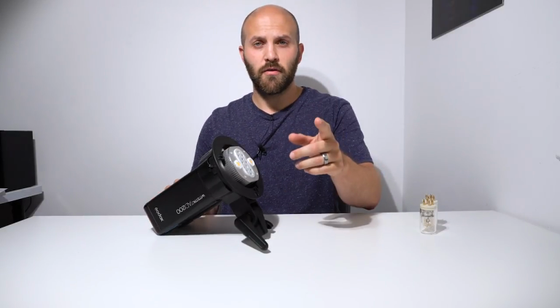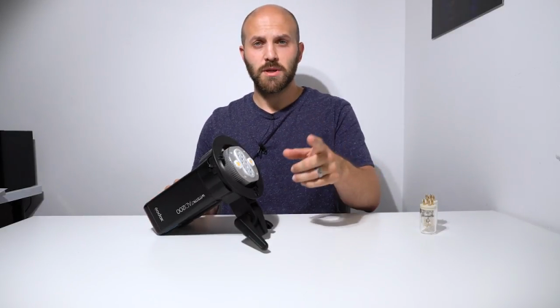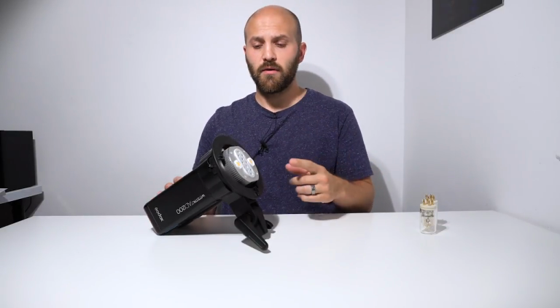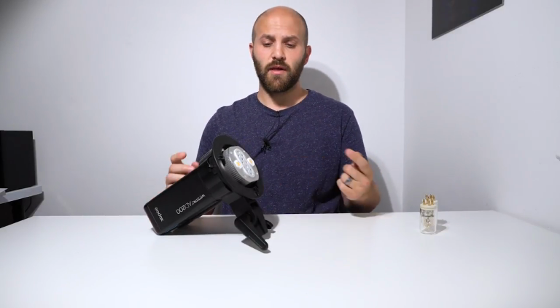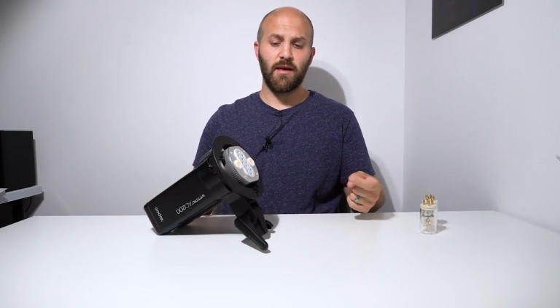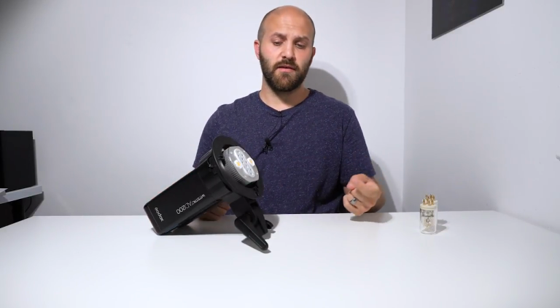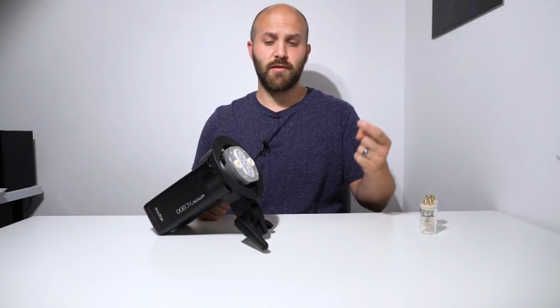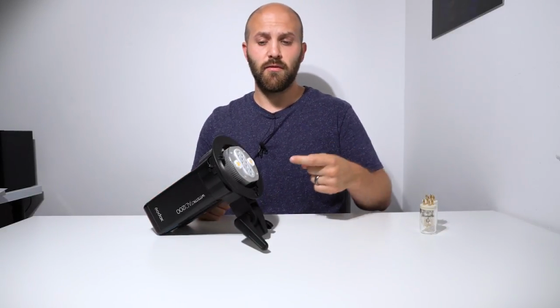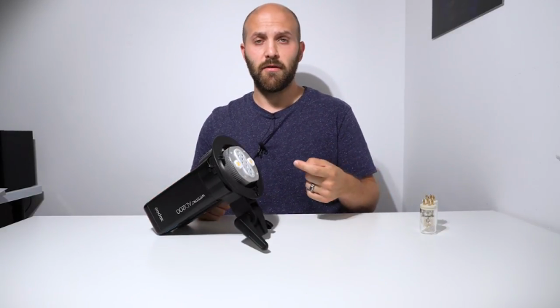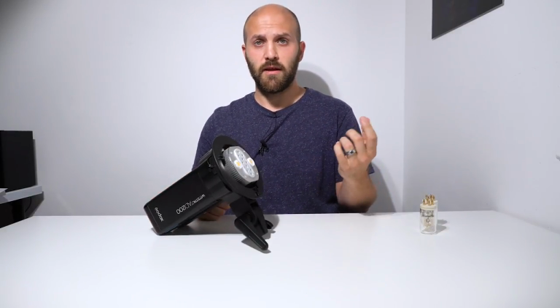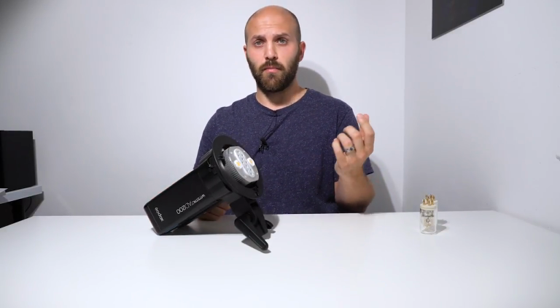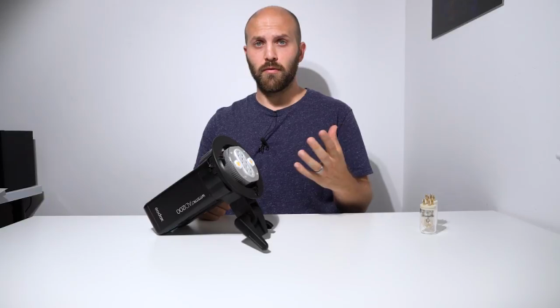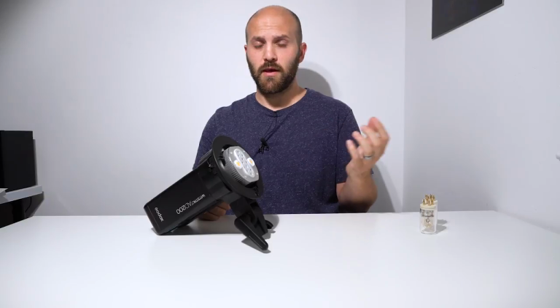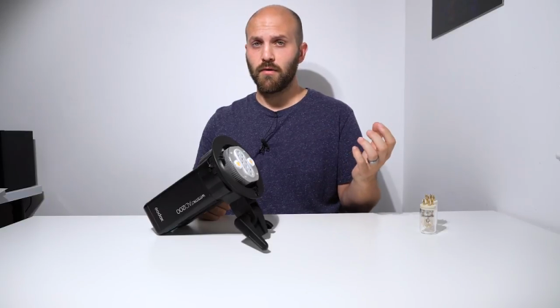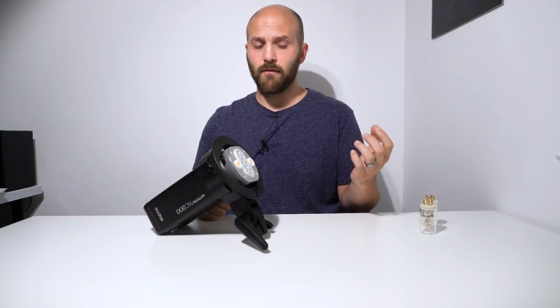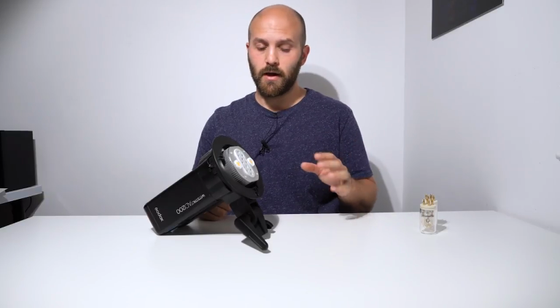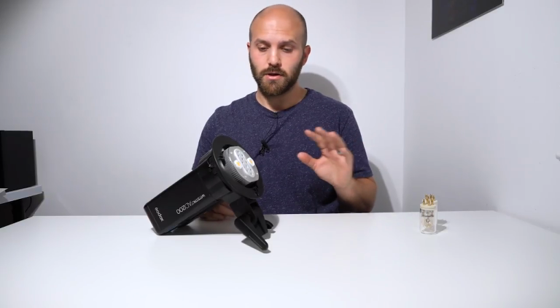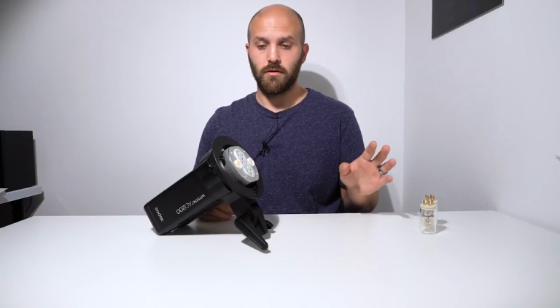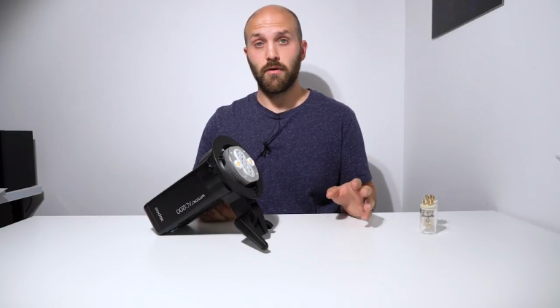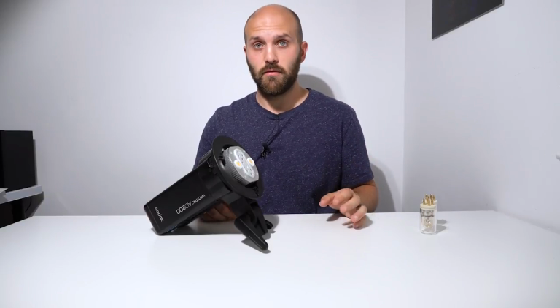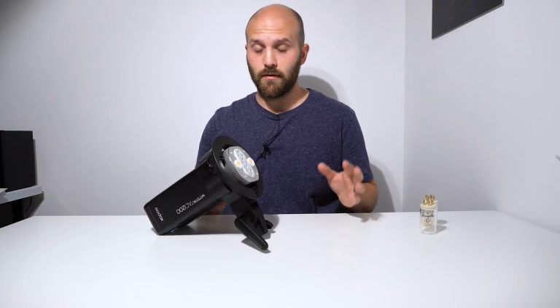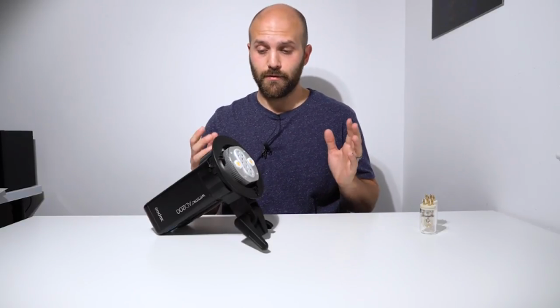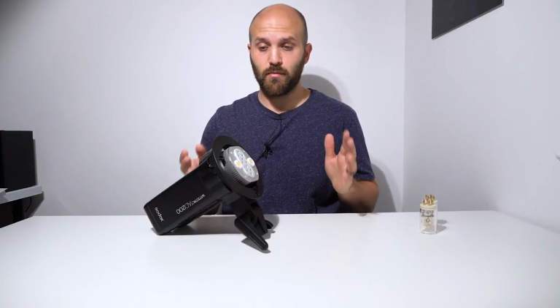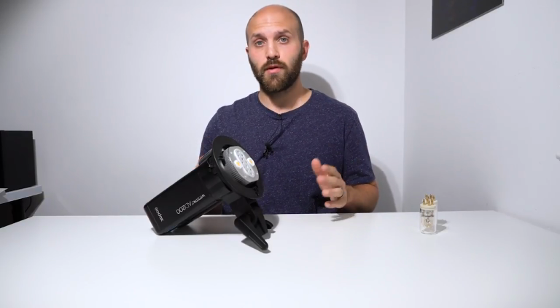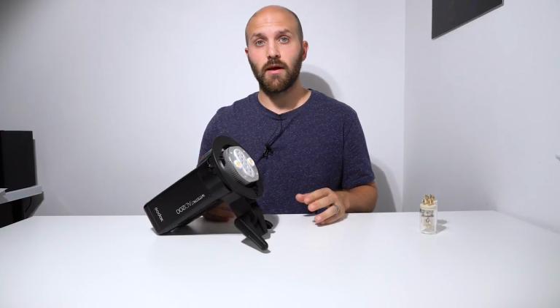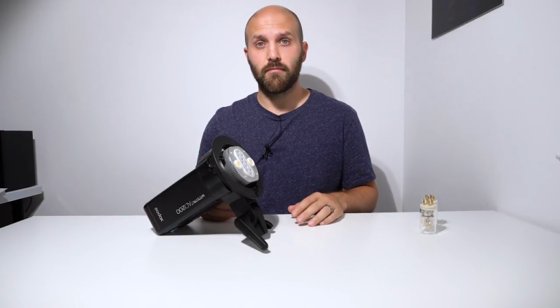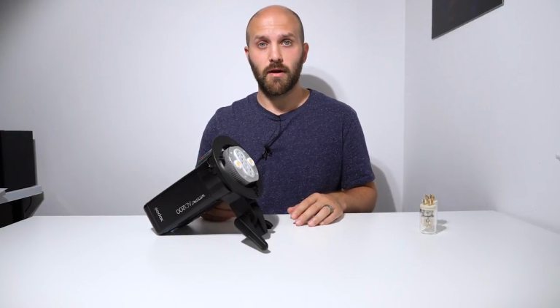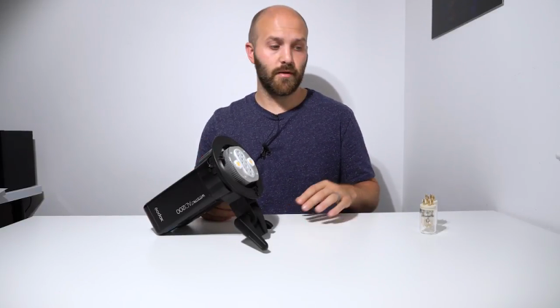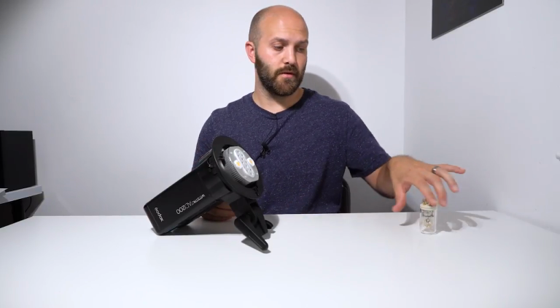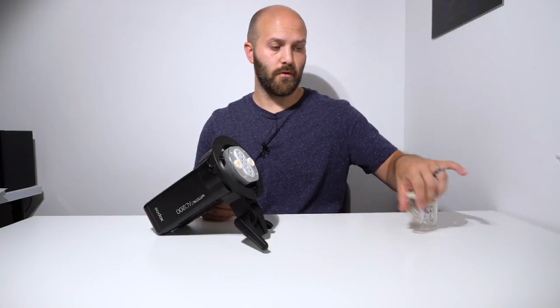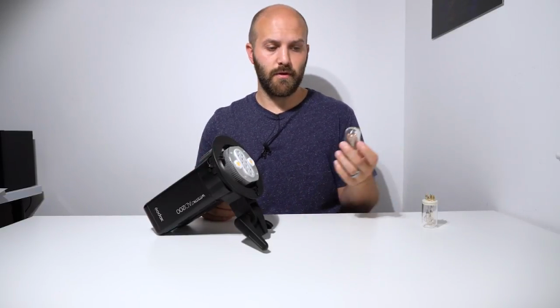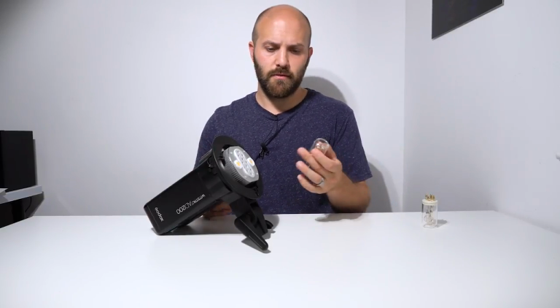Another question that was asked: do the LEDs pulsate with the flash? No, they do not. They just stay on constantly the whole time.